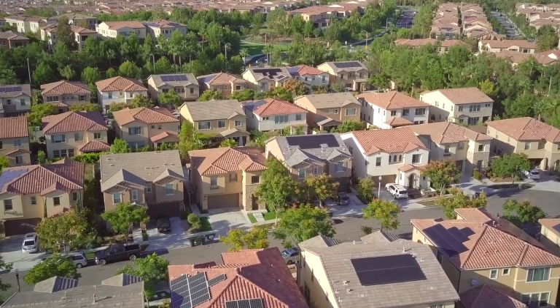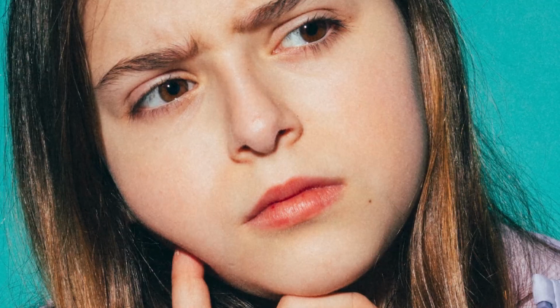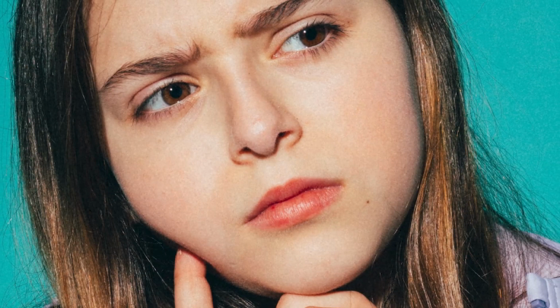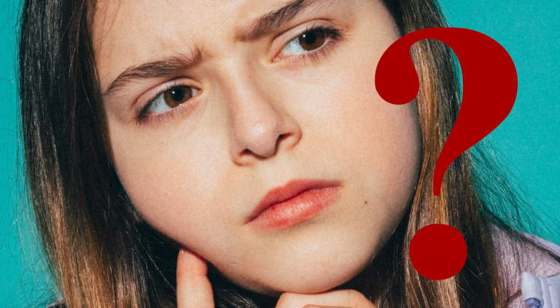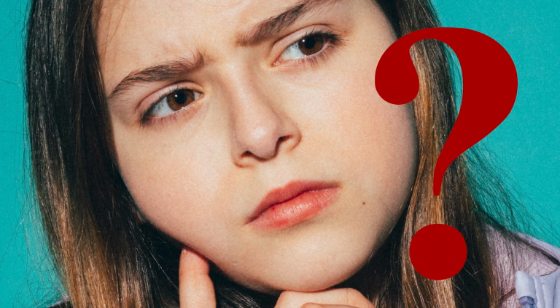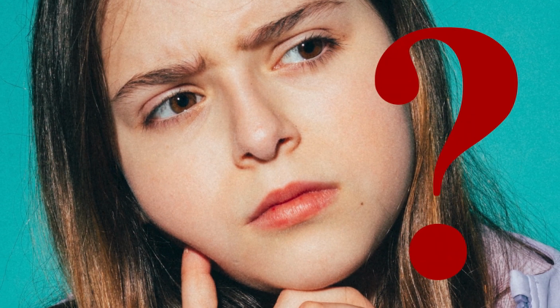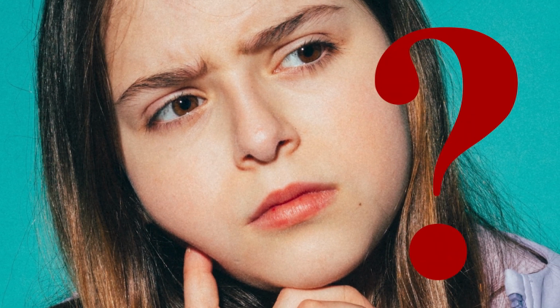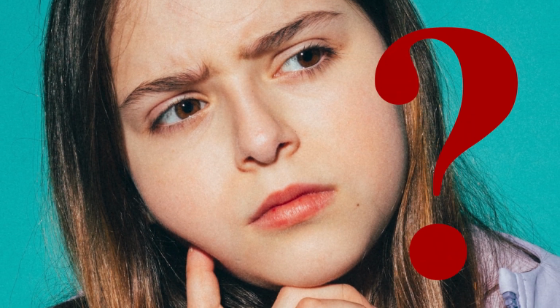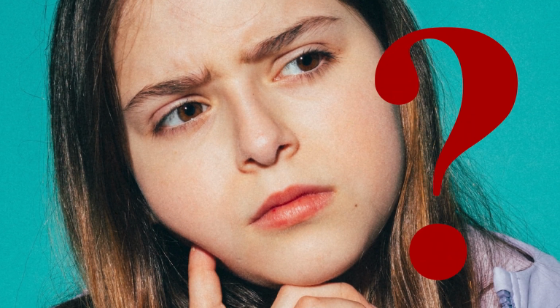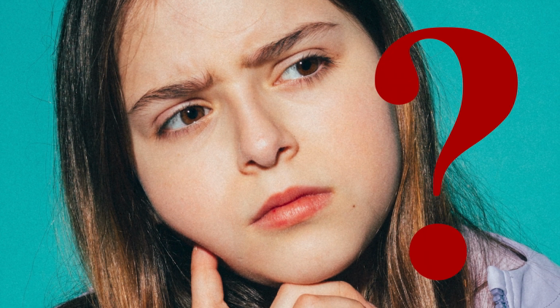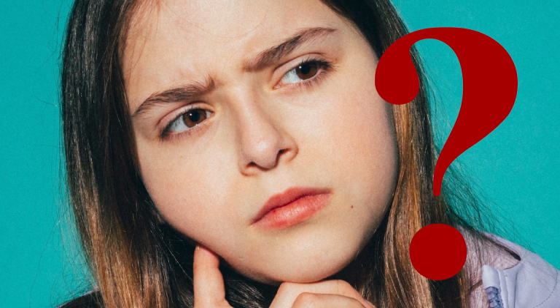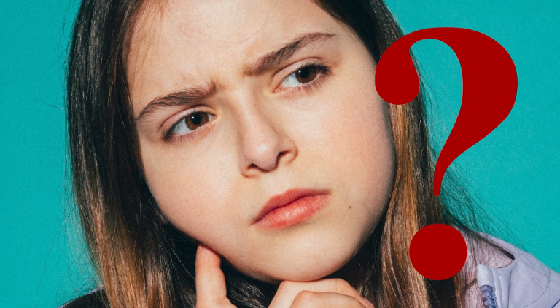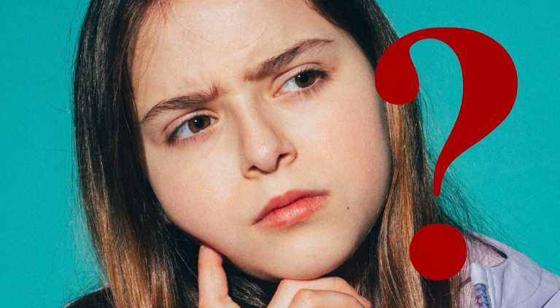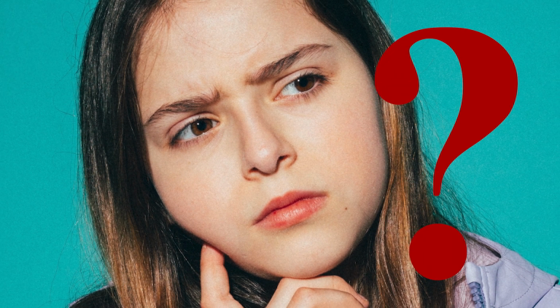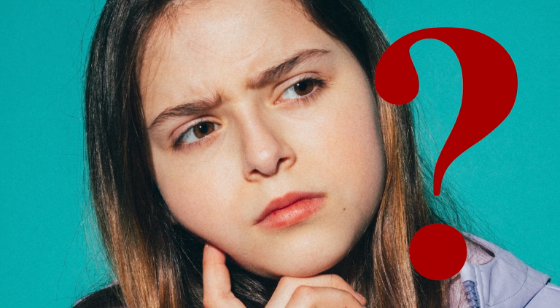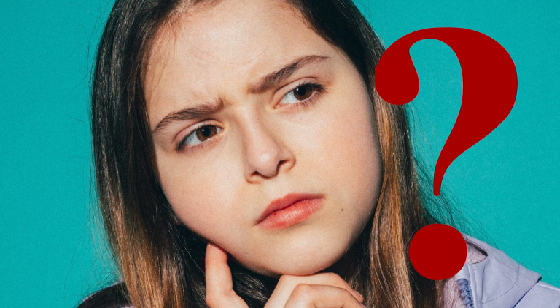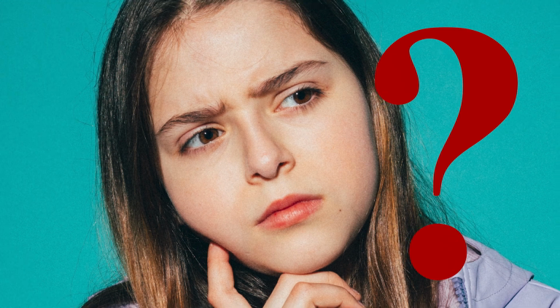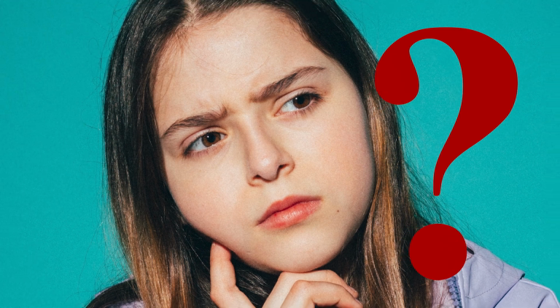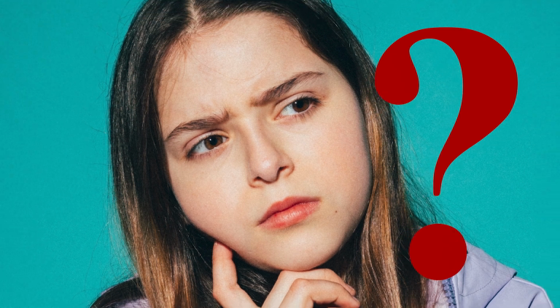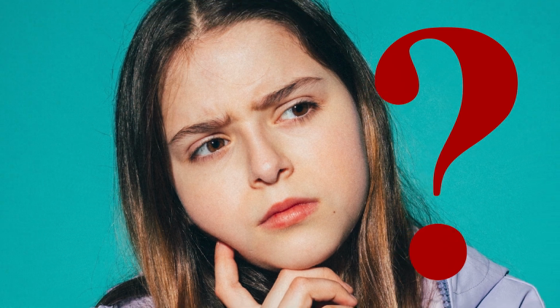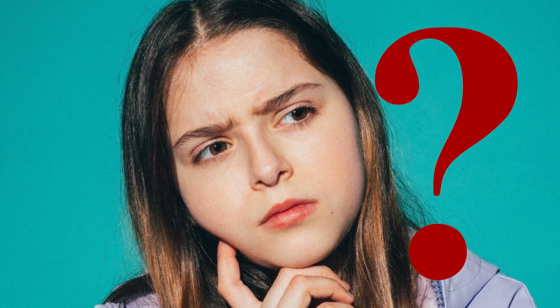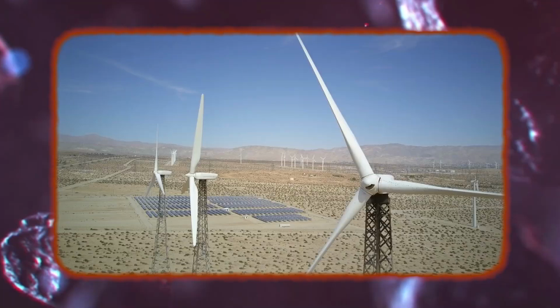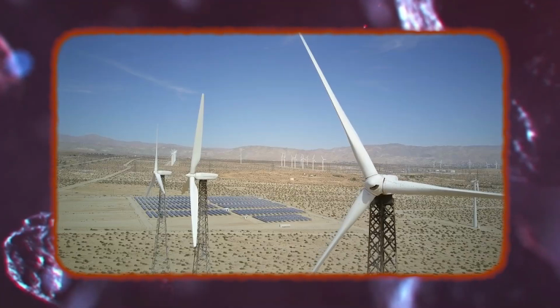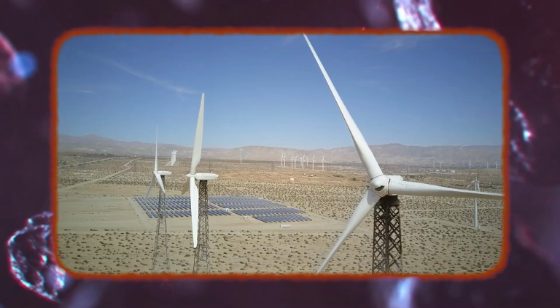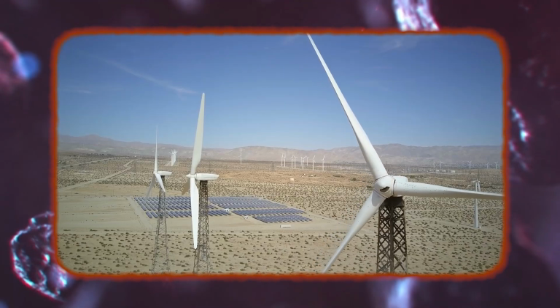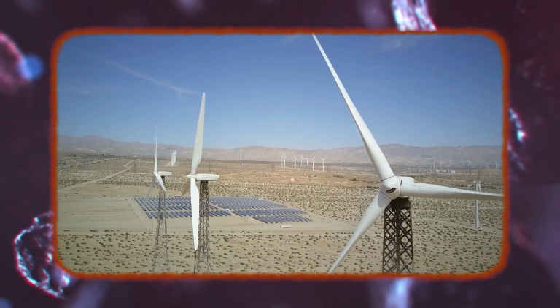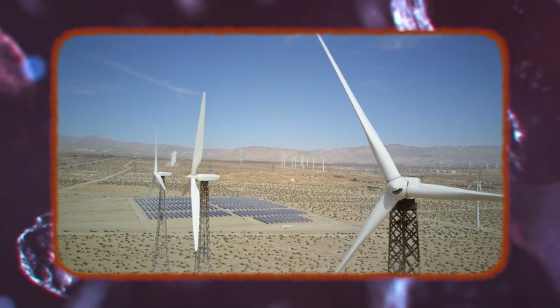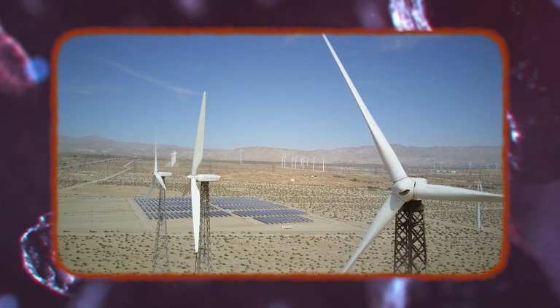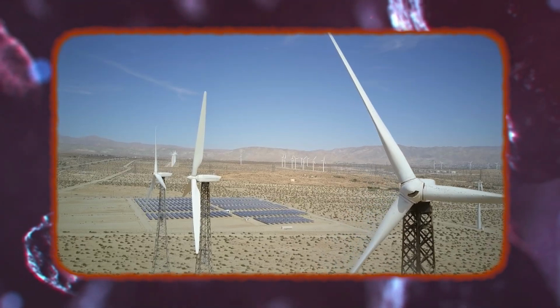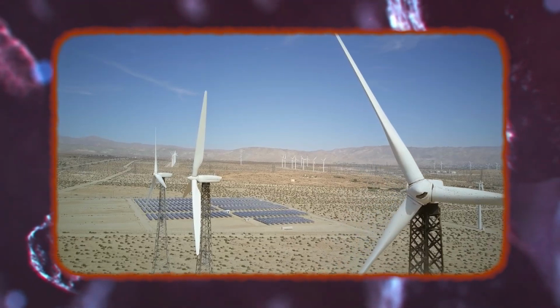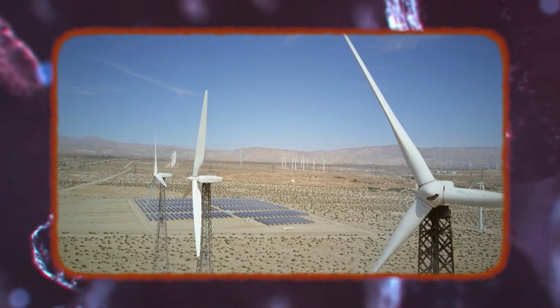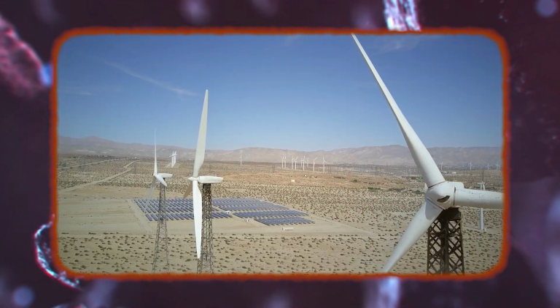So what is this new solar power cell made of? In today's video, we will dive deeper into this groundbreaking discovery.